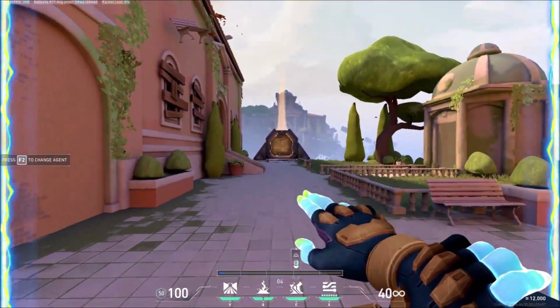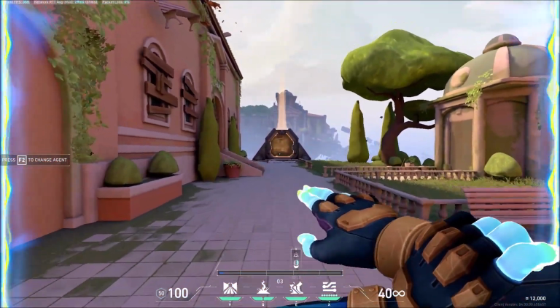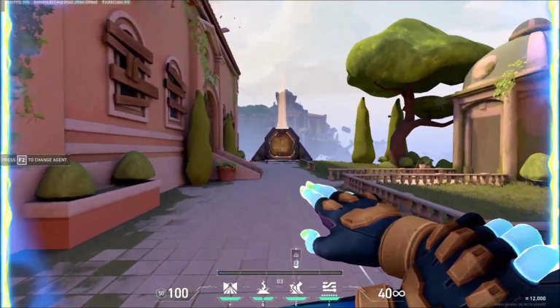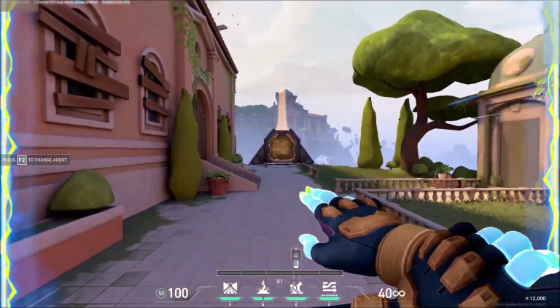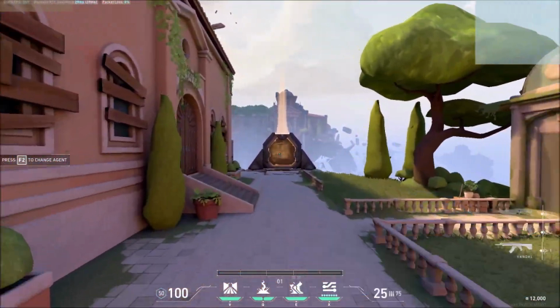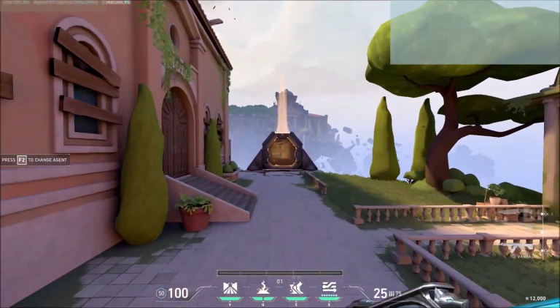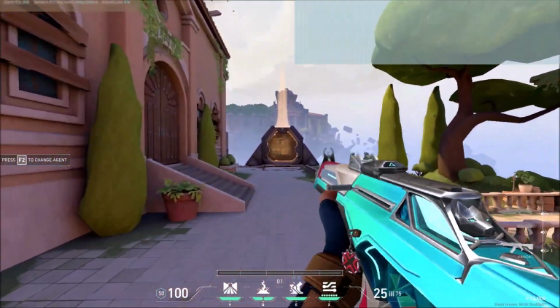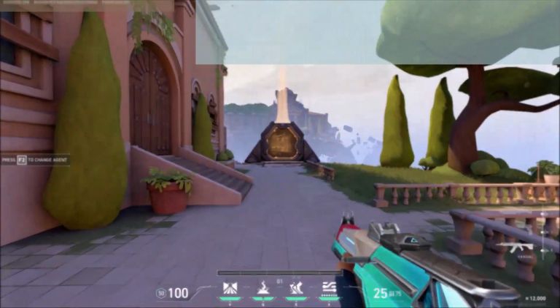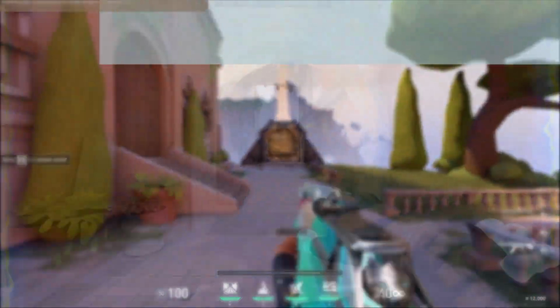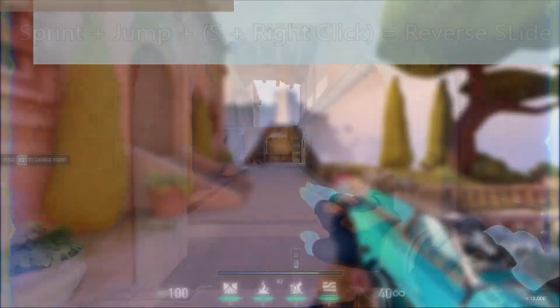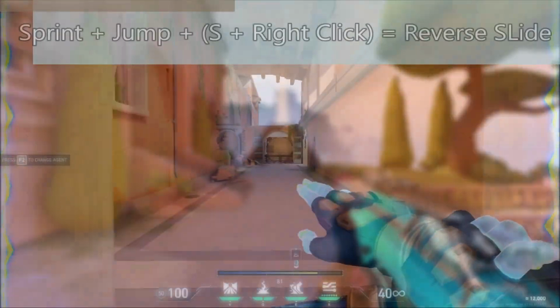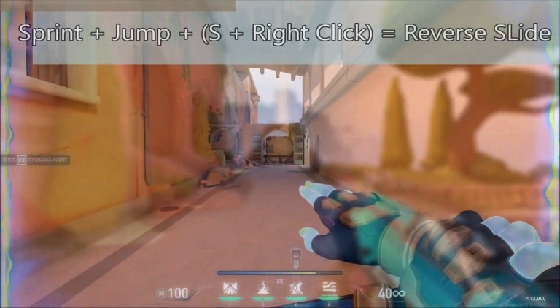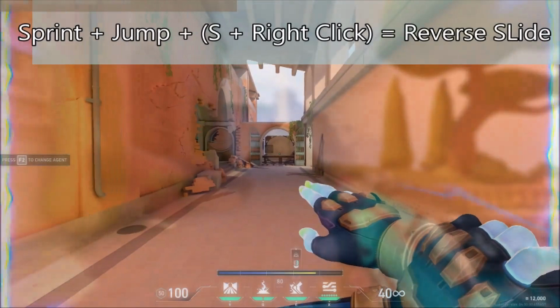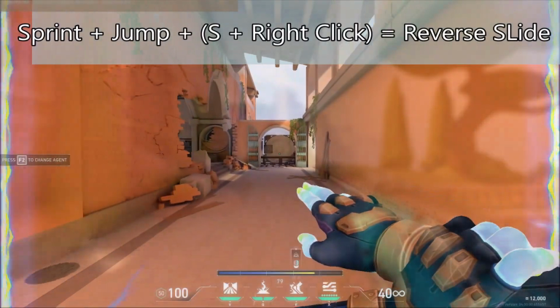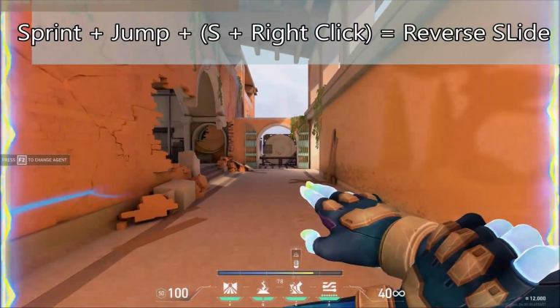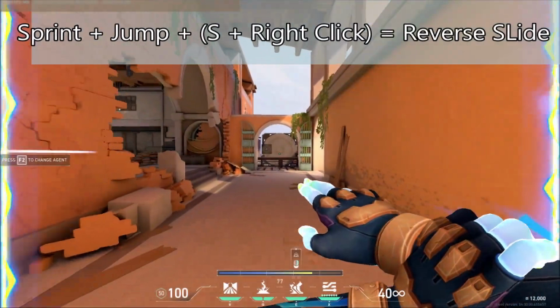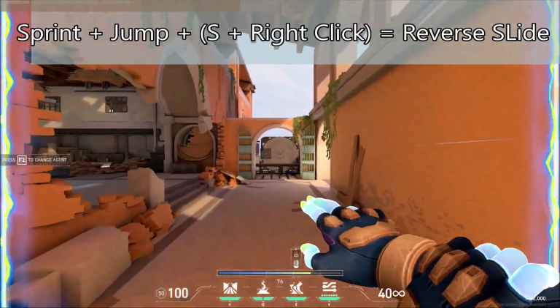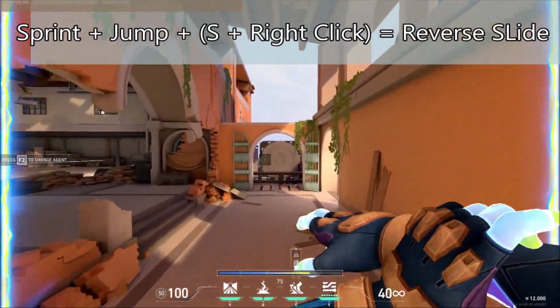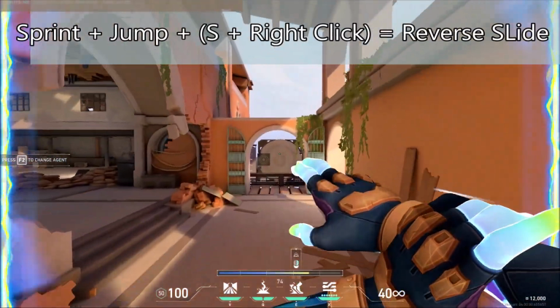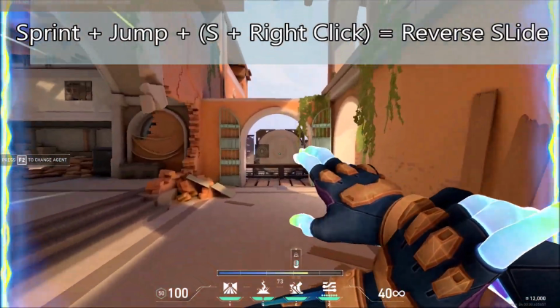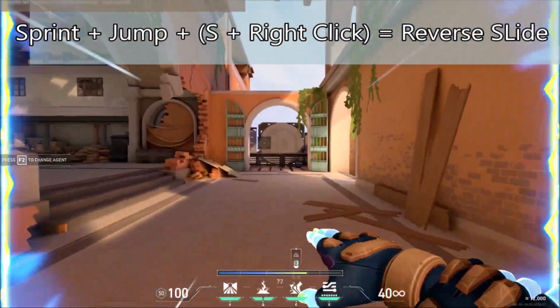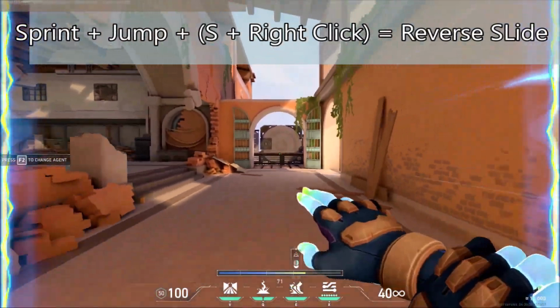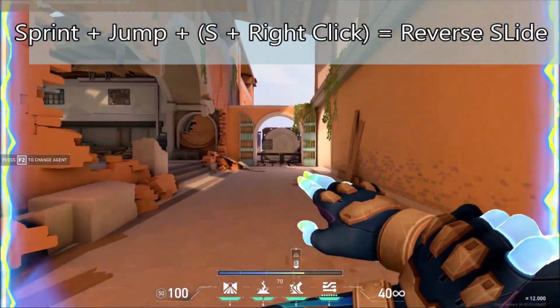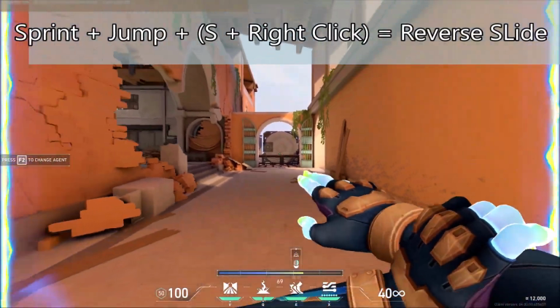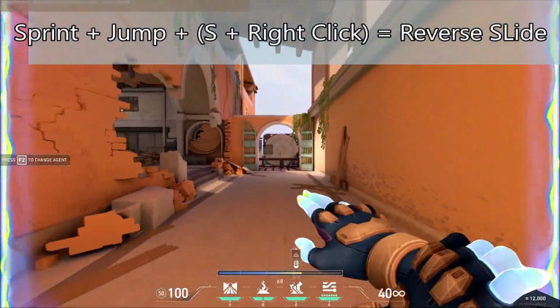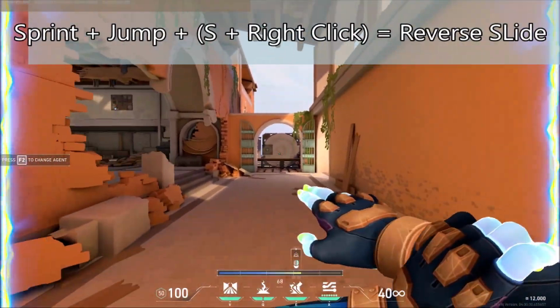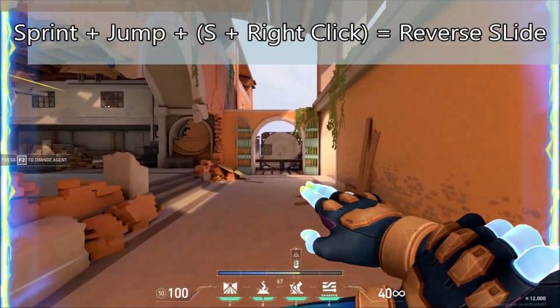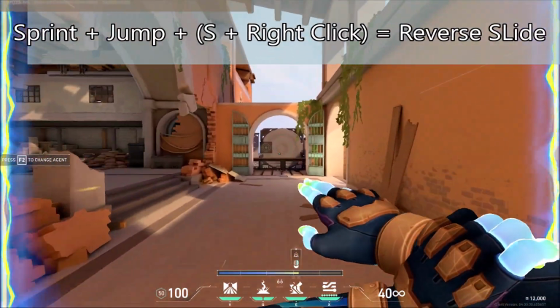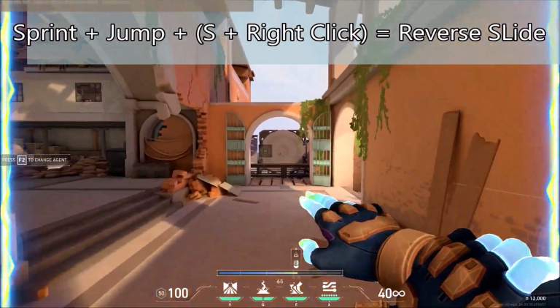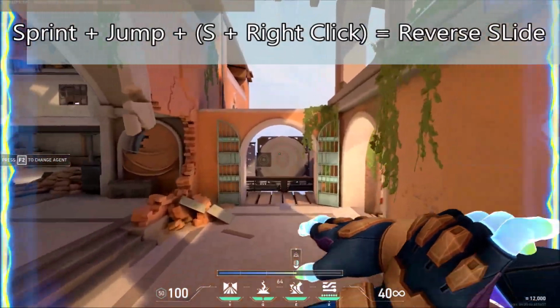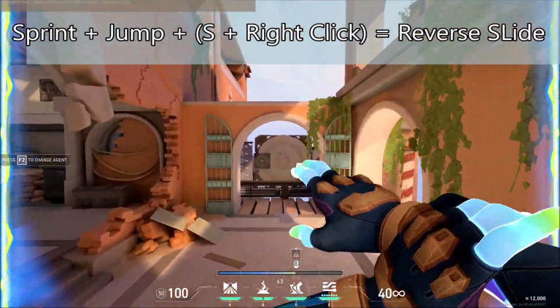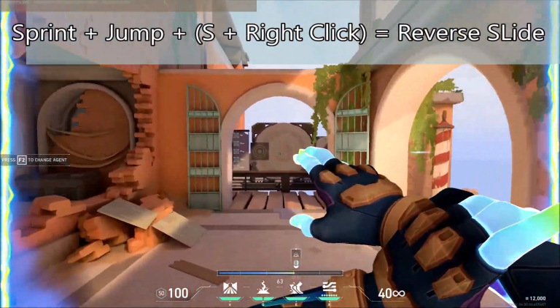Once again, while sprinting, jump and simultaneously press S and right click. Easy.